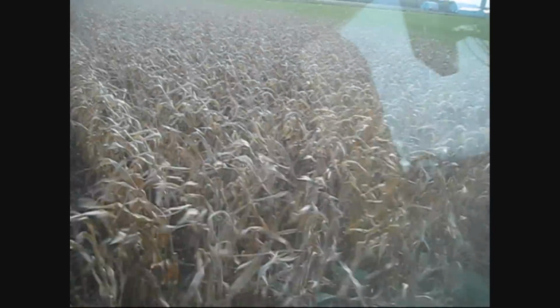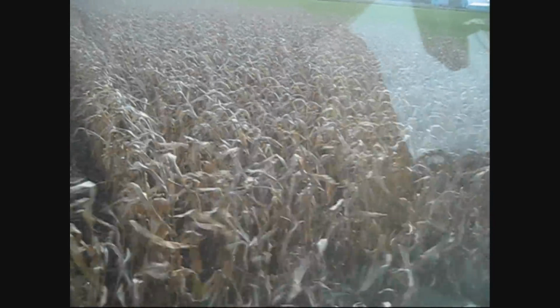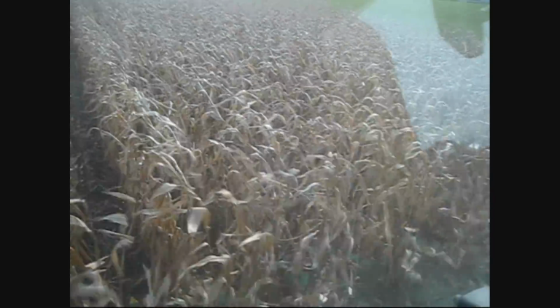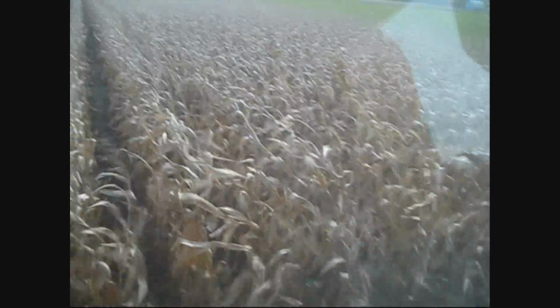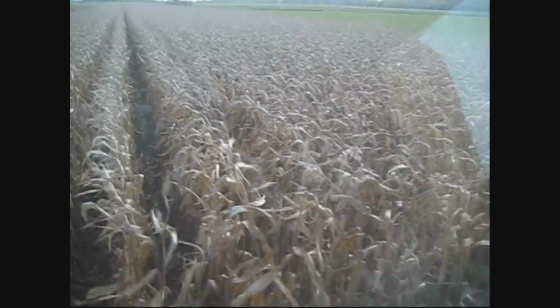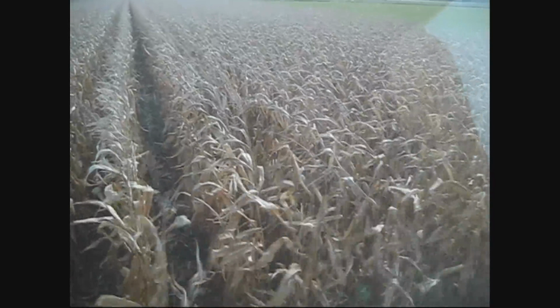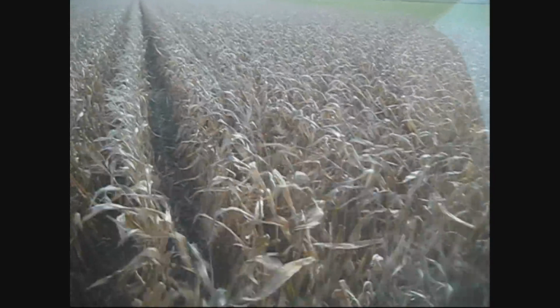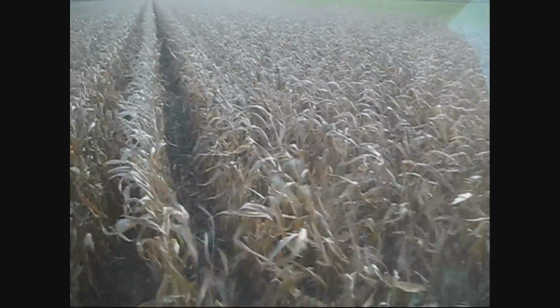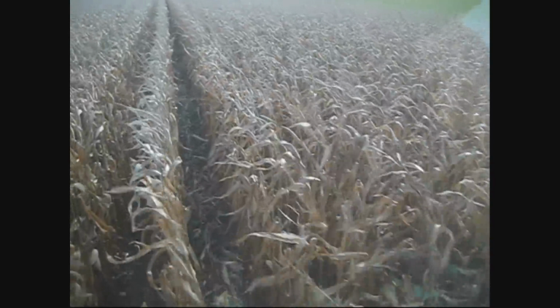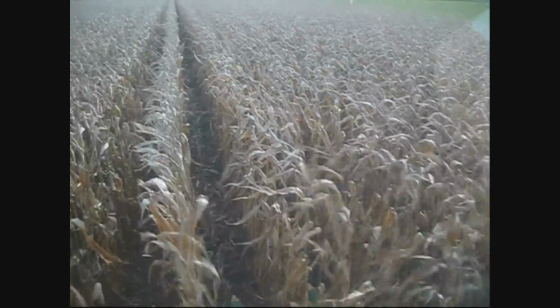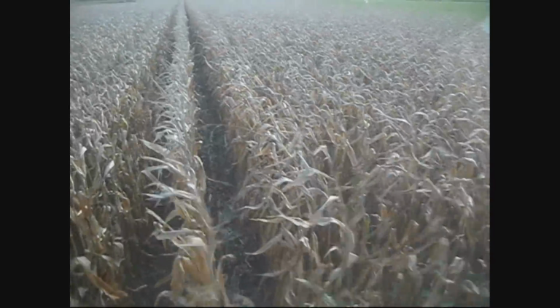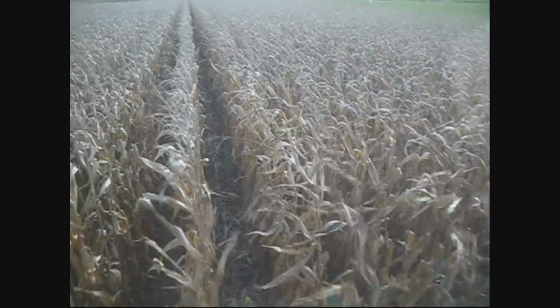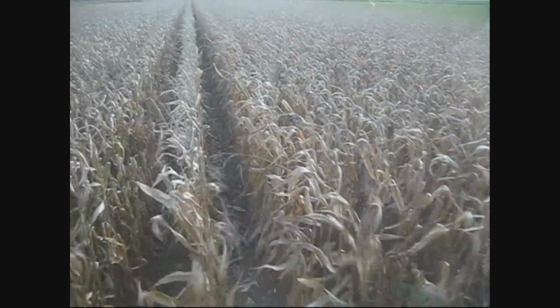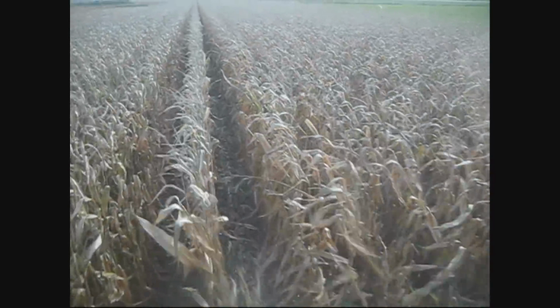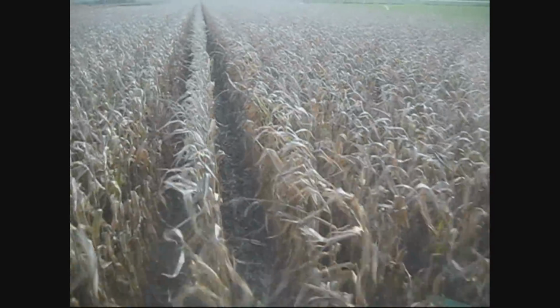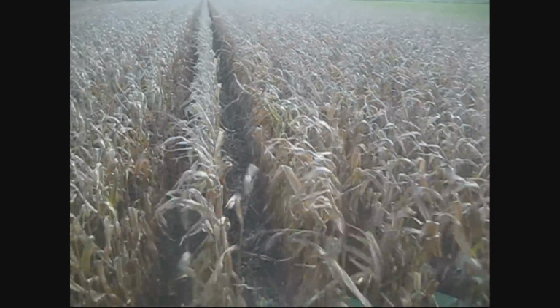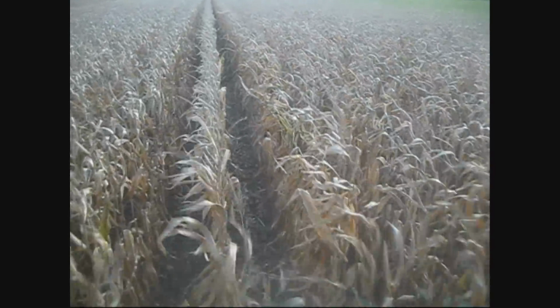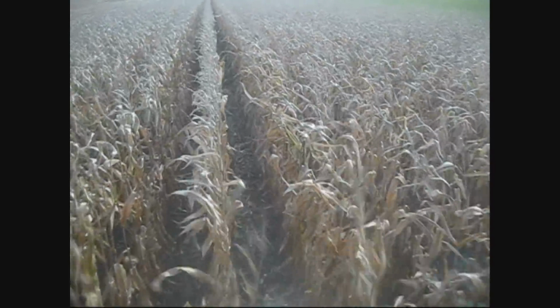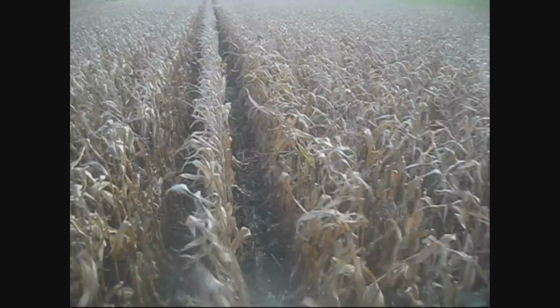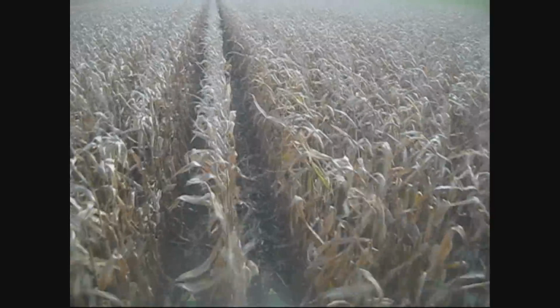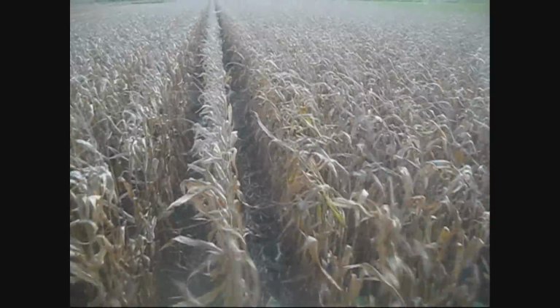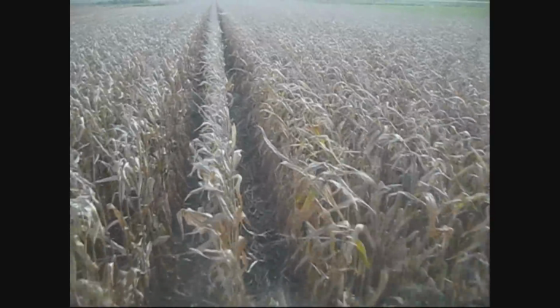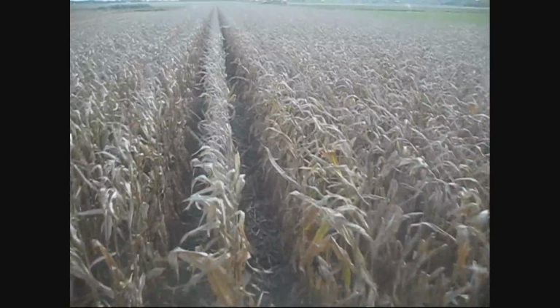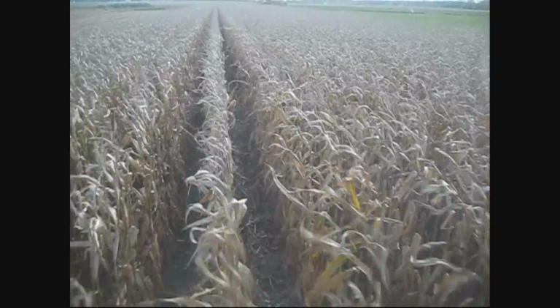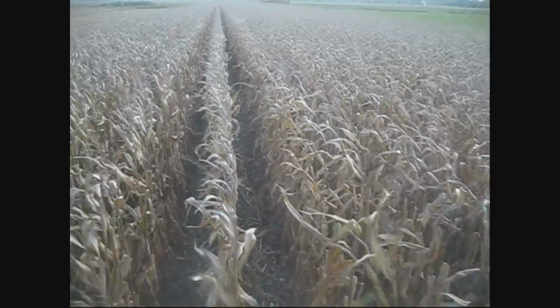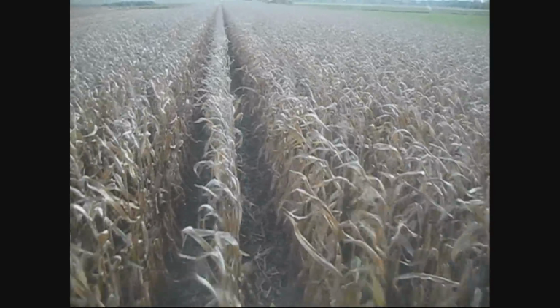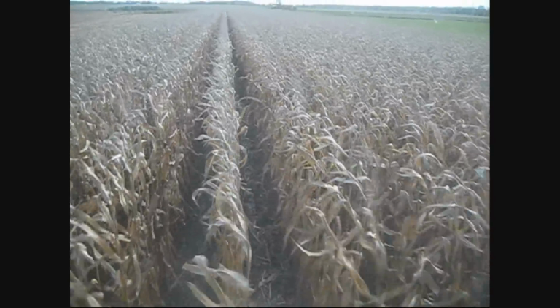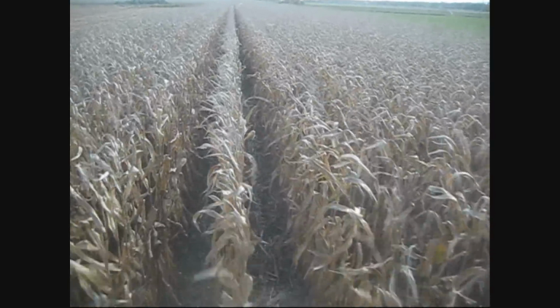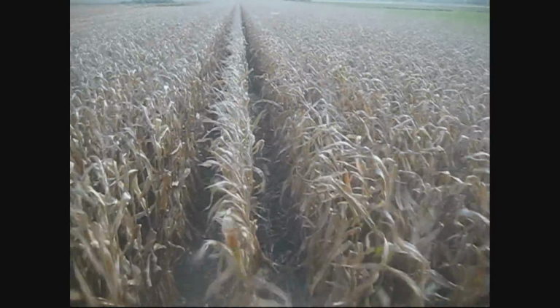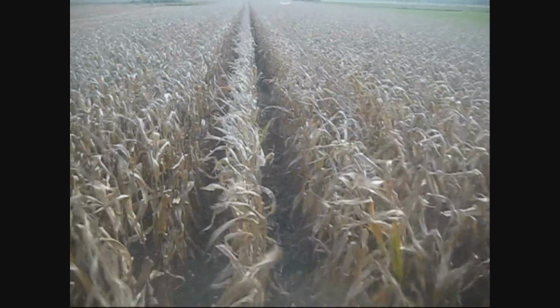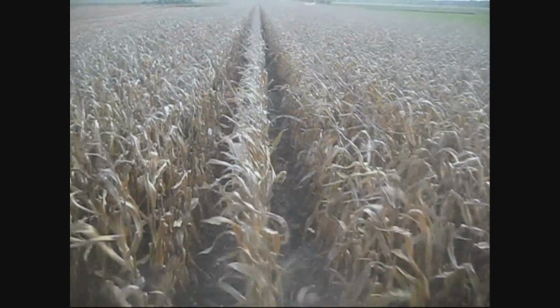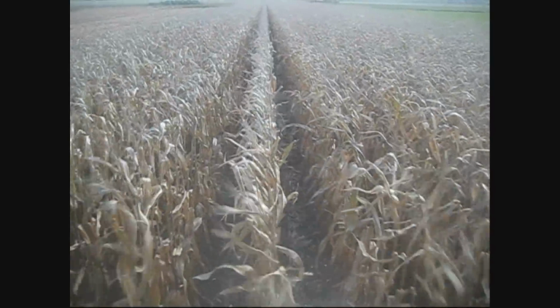What's moisture running today? 22, 23. Okay.